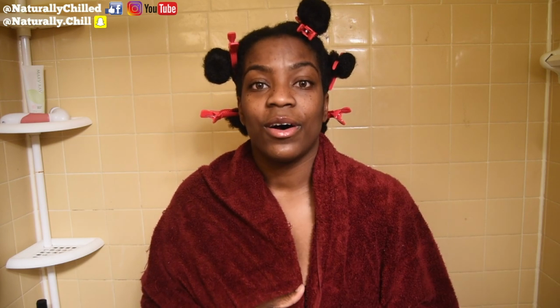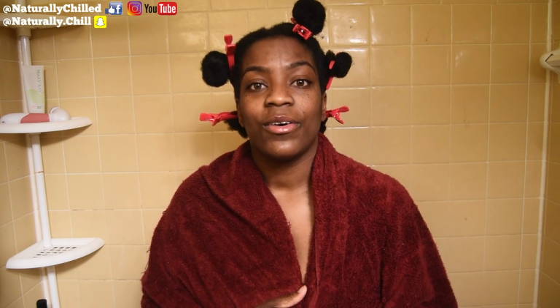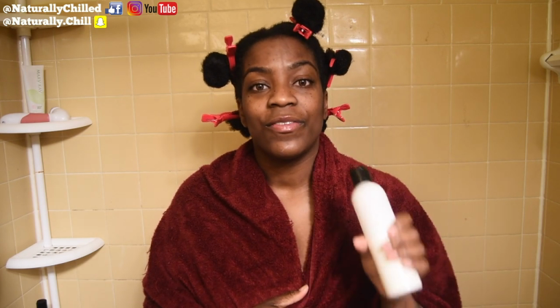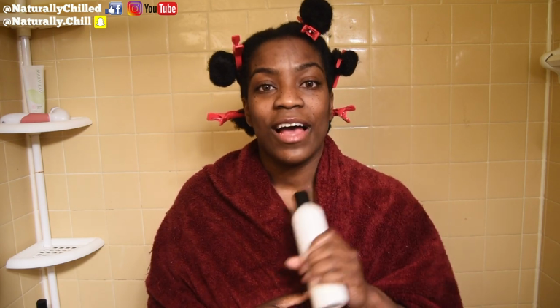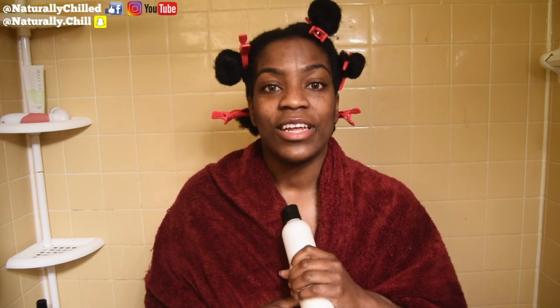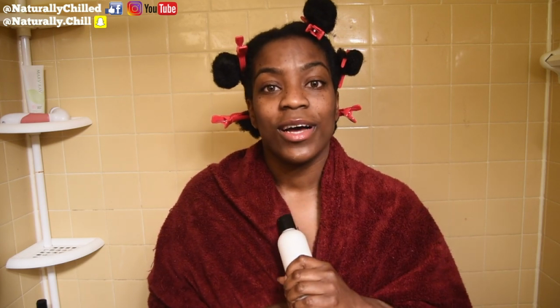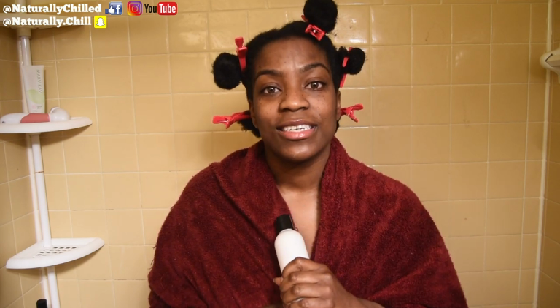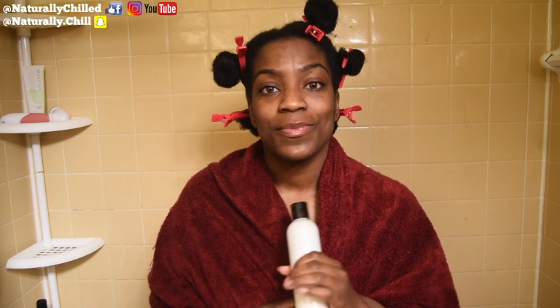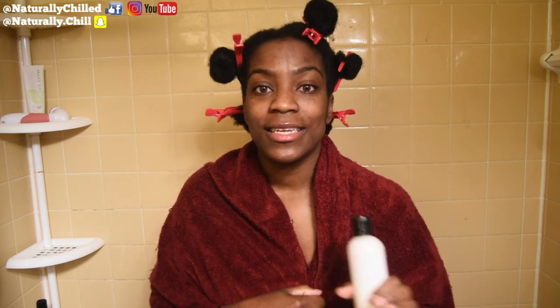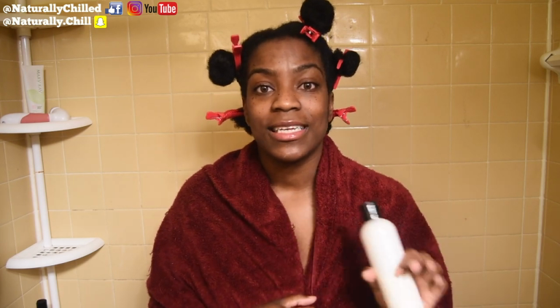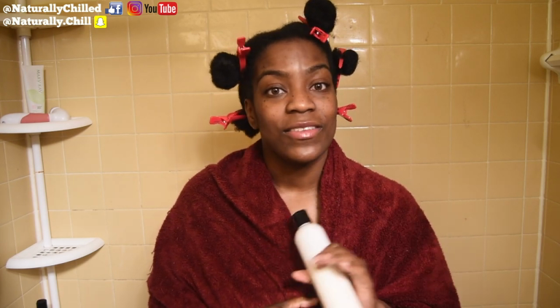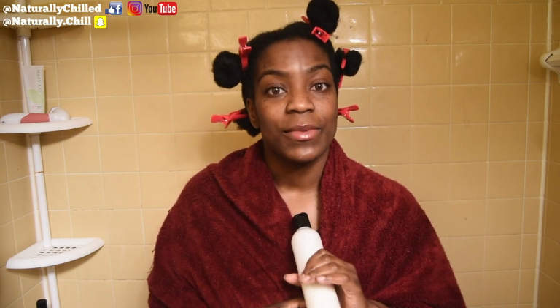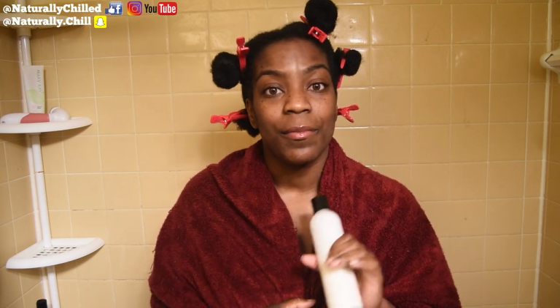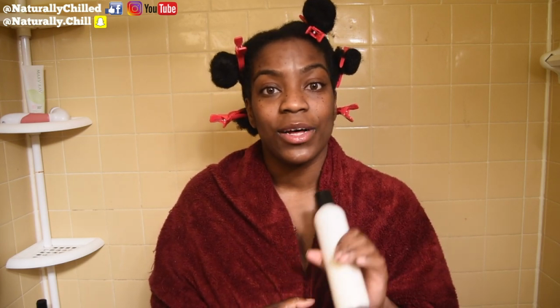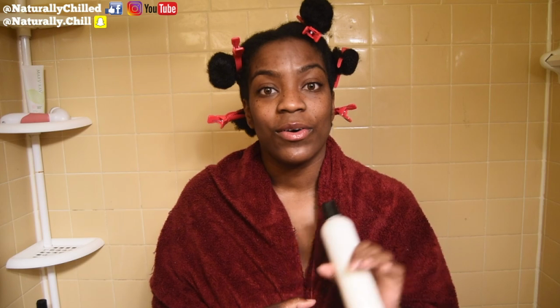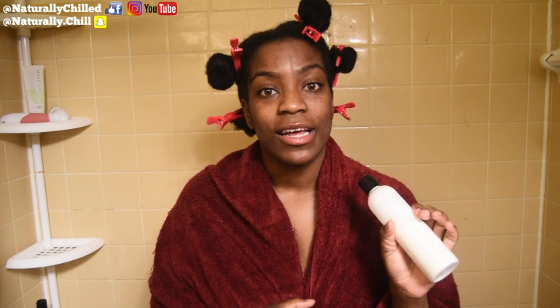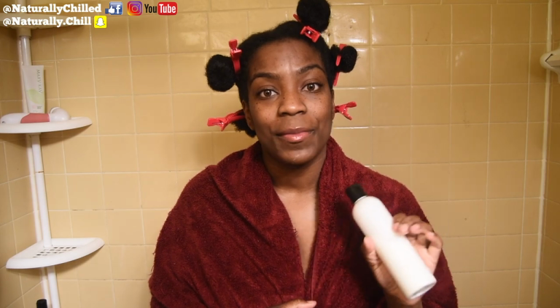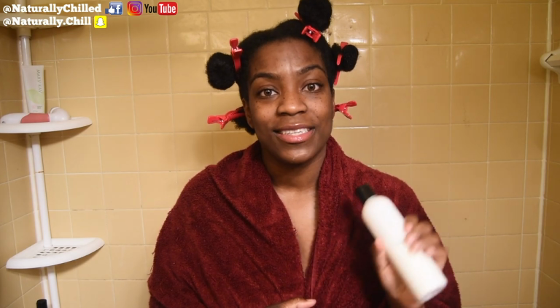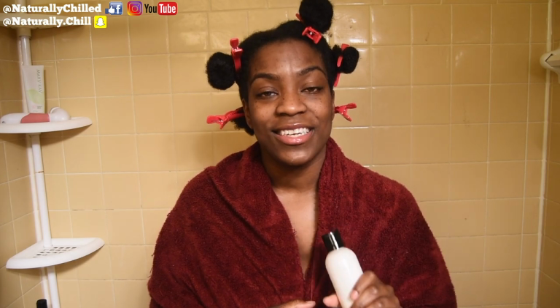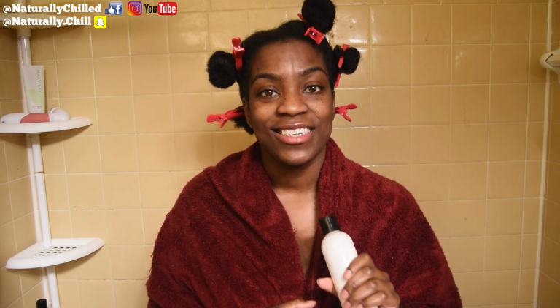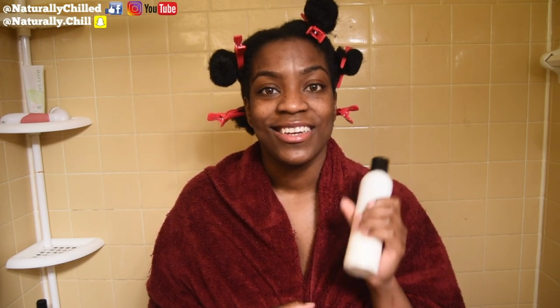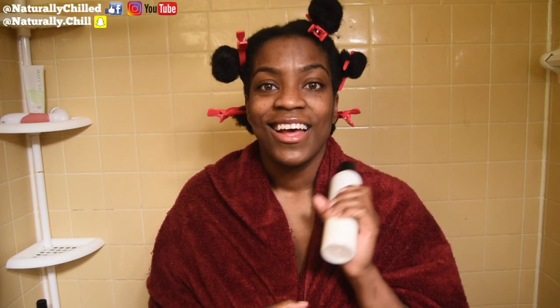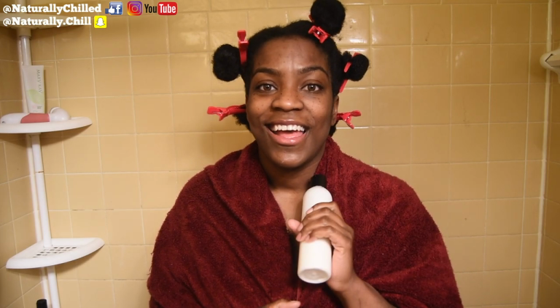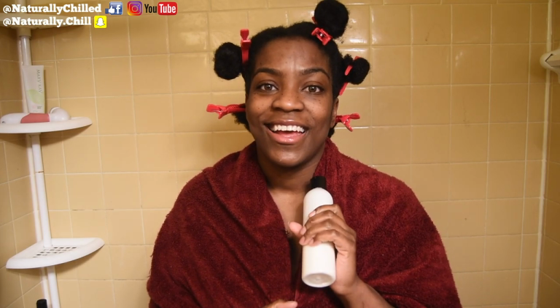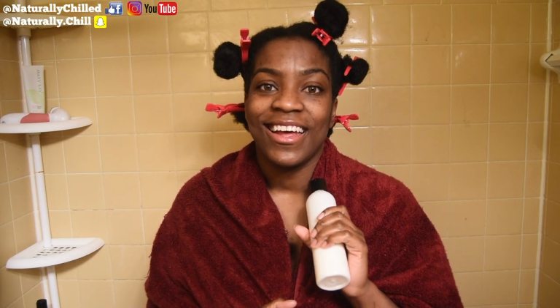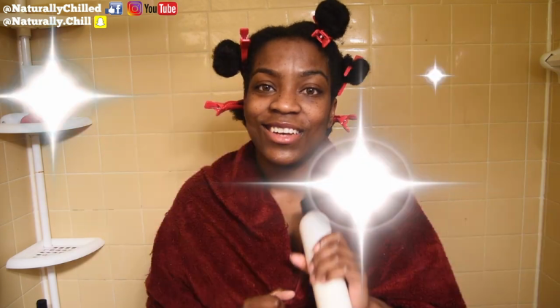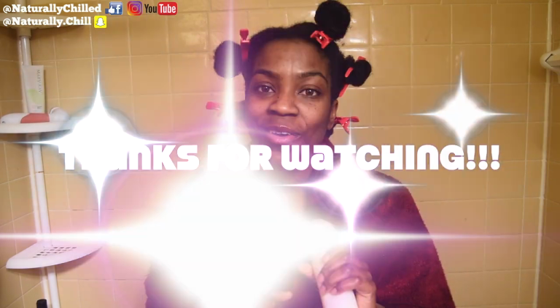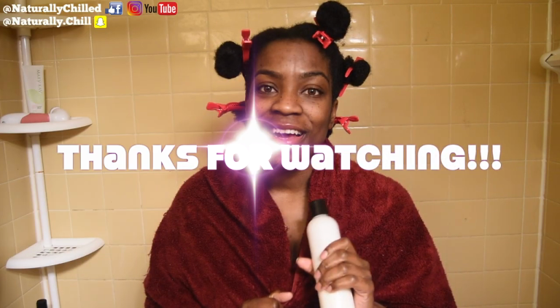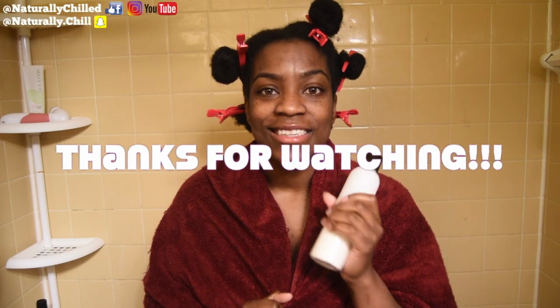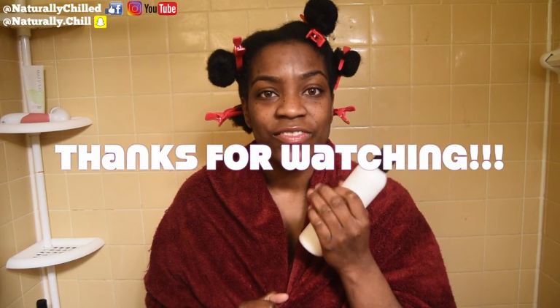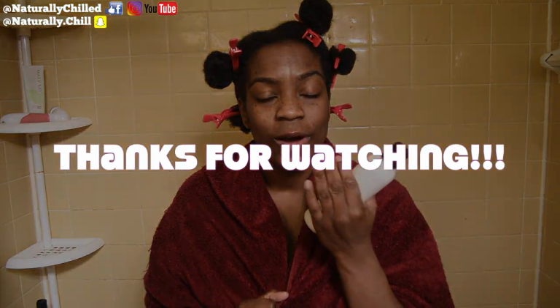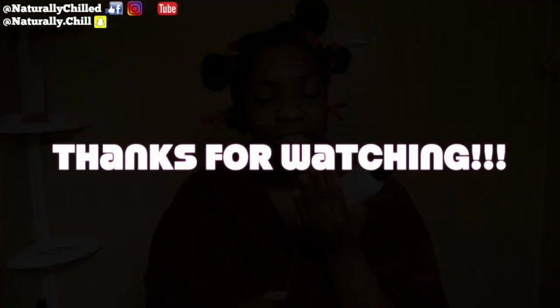If you have any questions, please leave them down below in the comment section. And as always, thanks for watching.